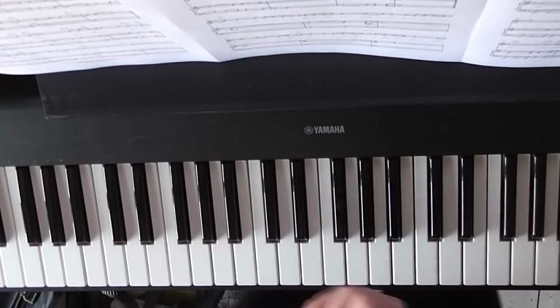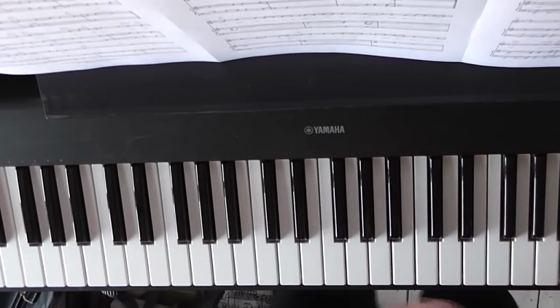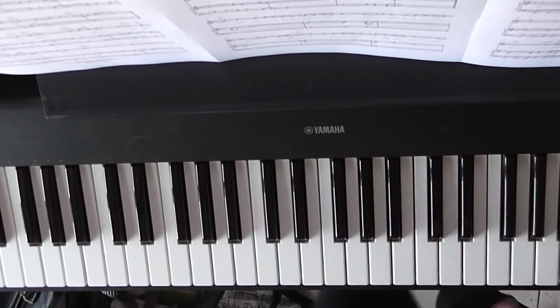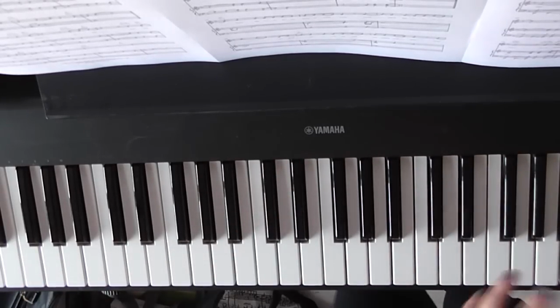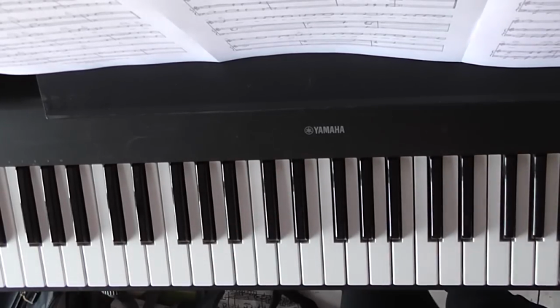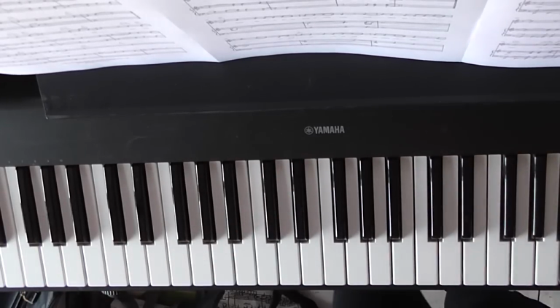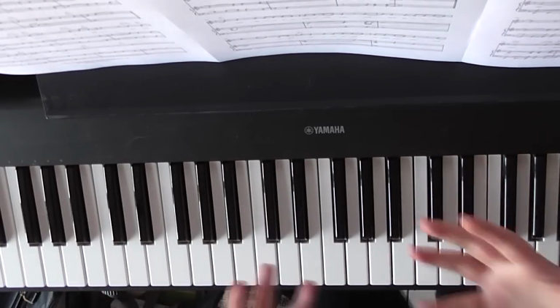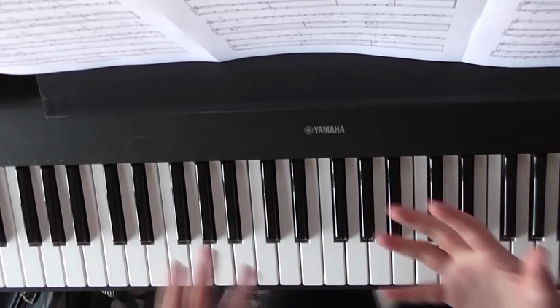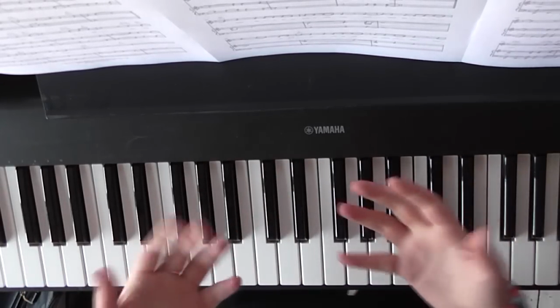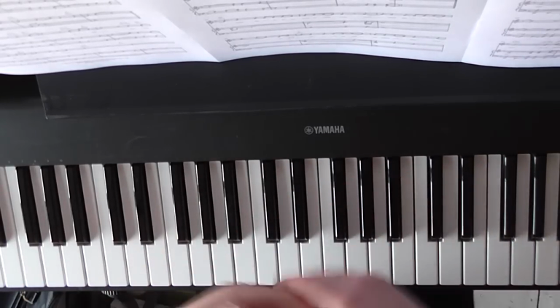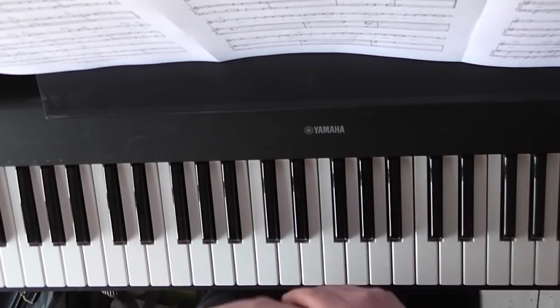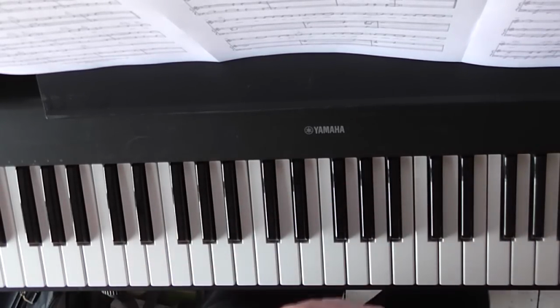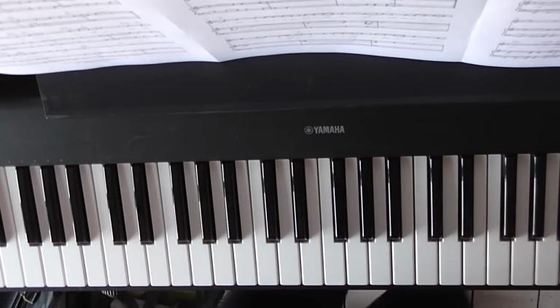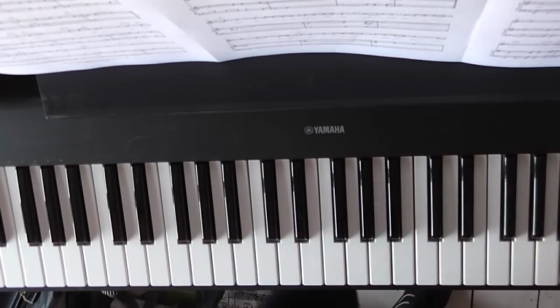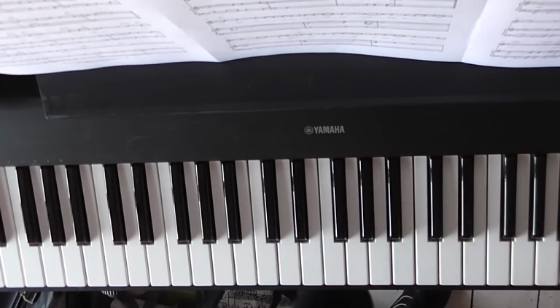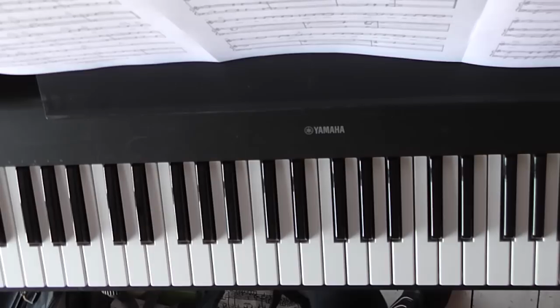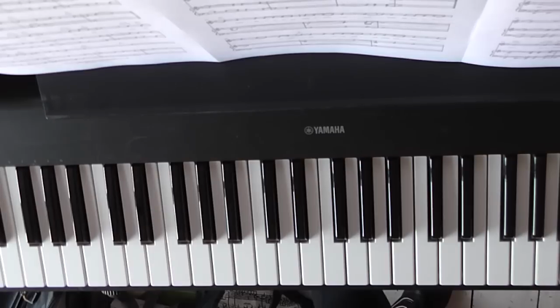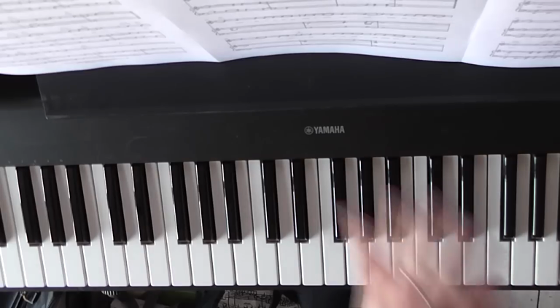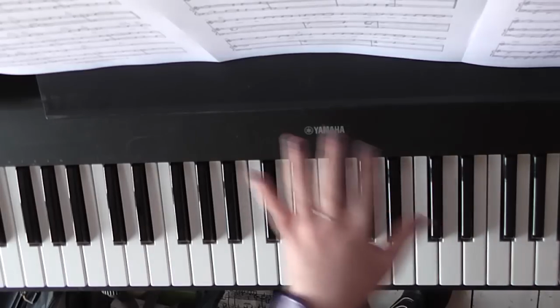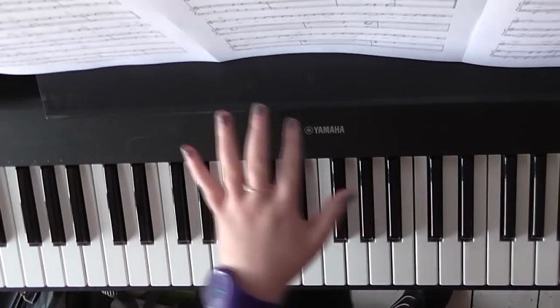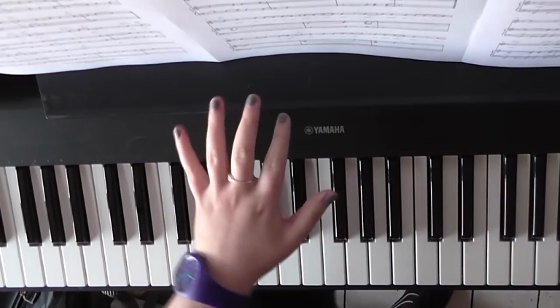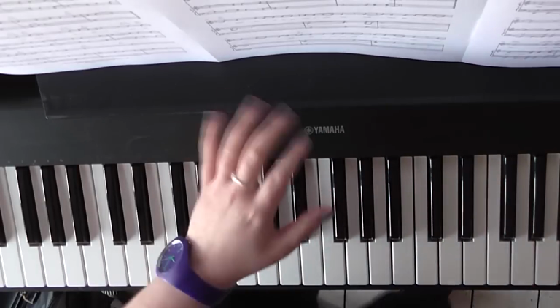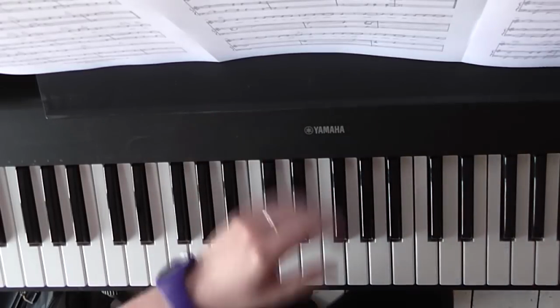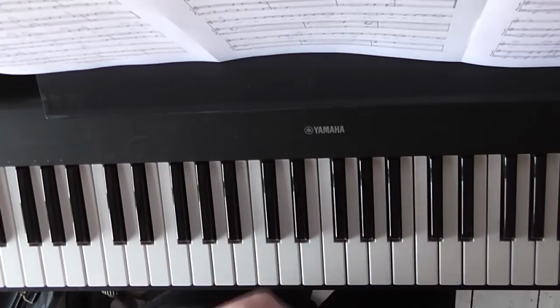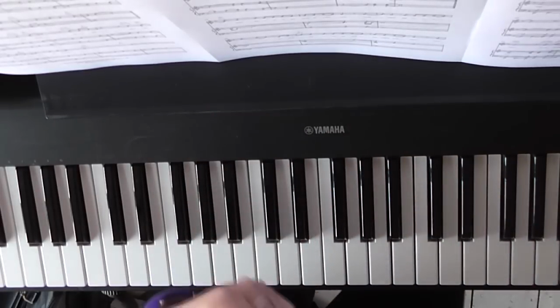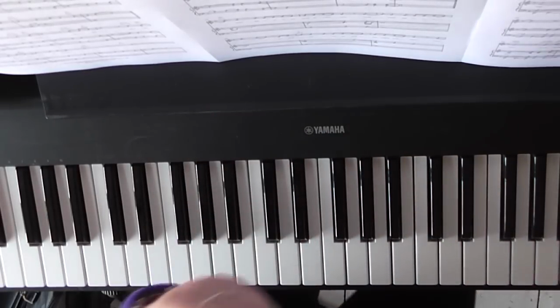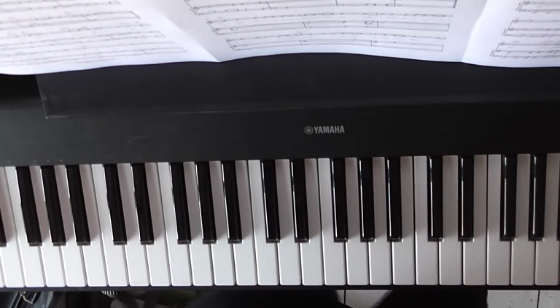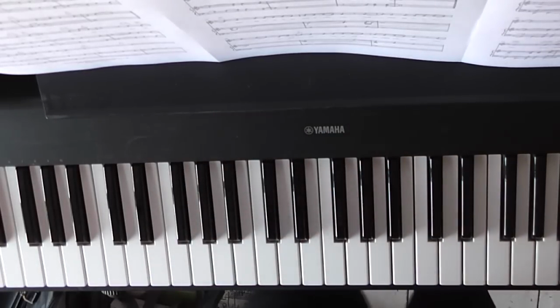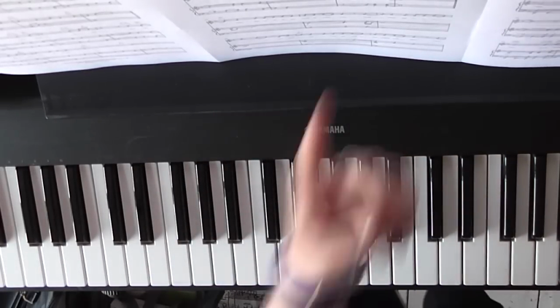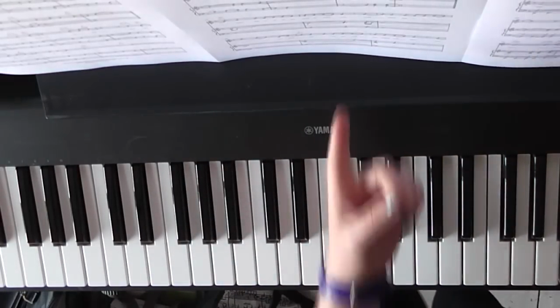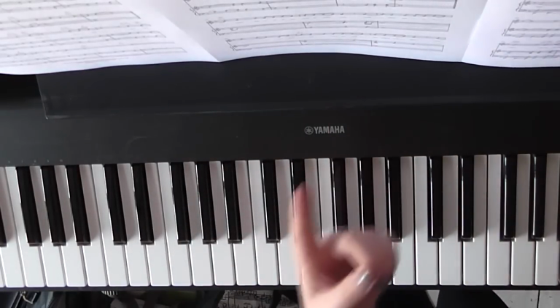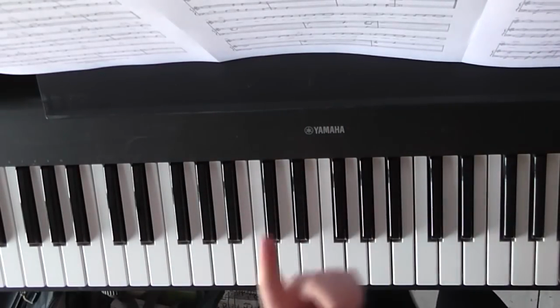For the purpose of this easy piano tutorial, verse two is going to be identically played to verse one.